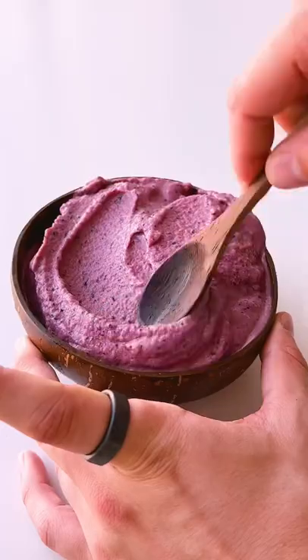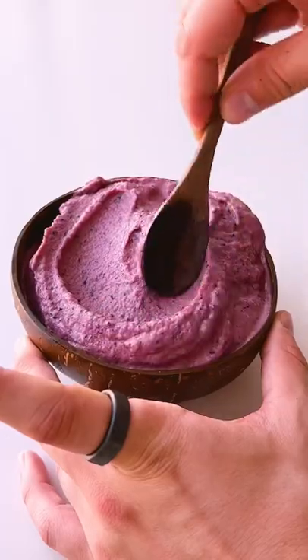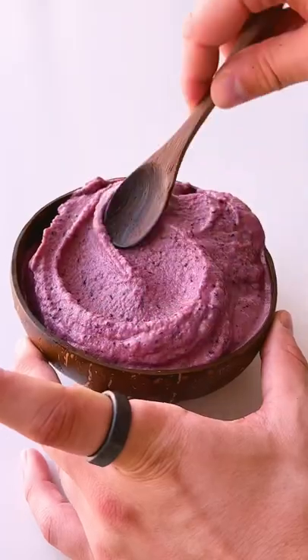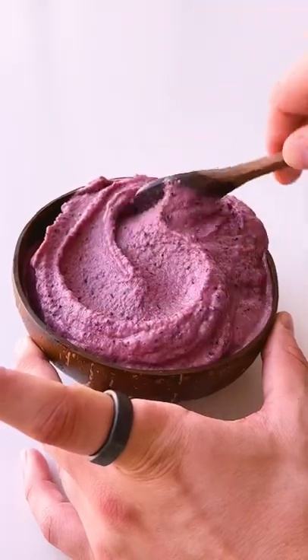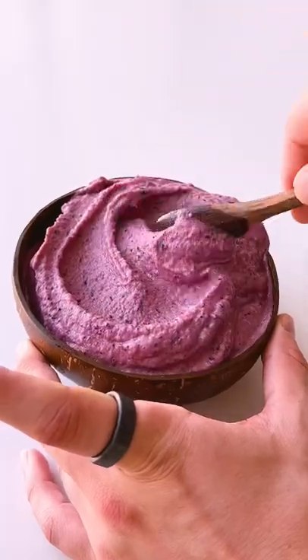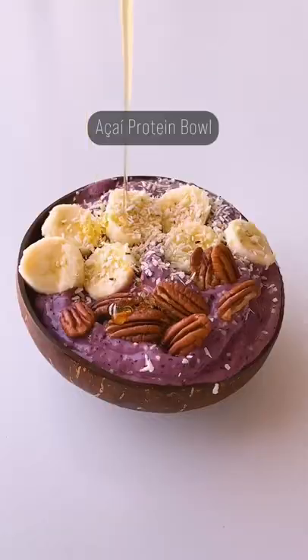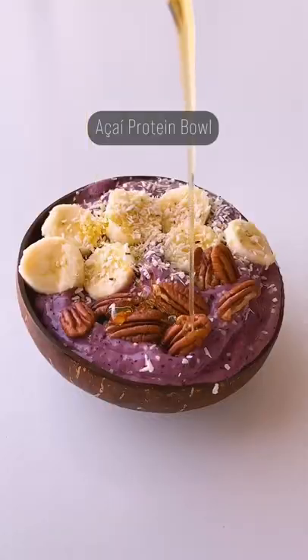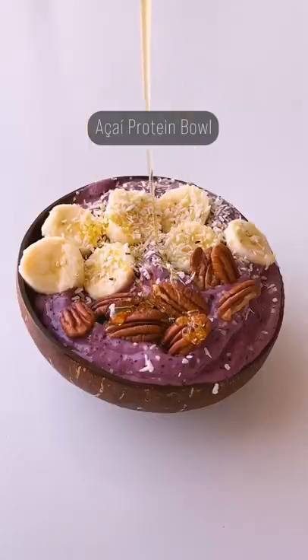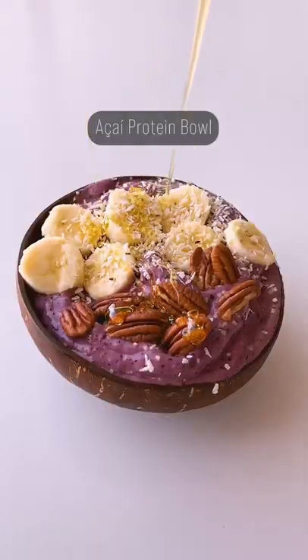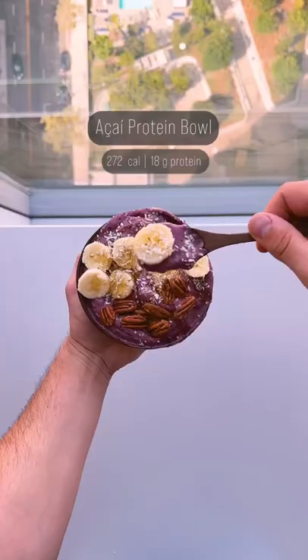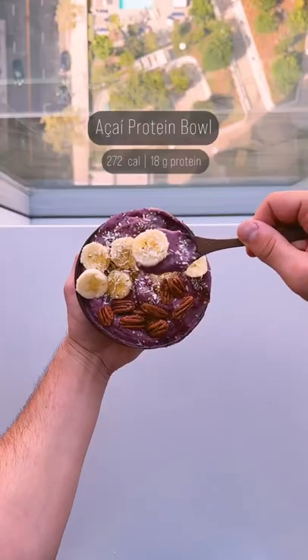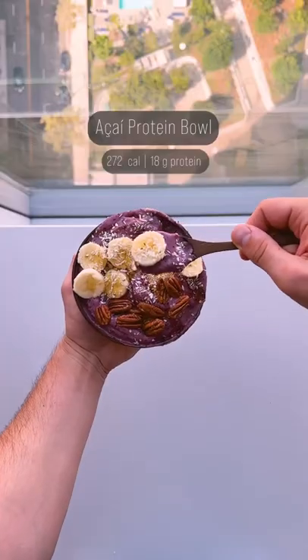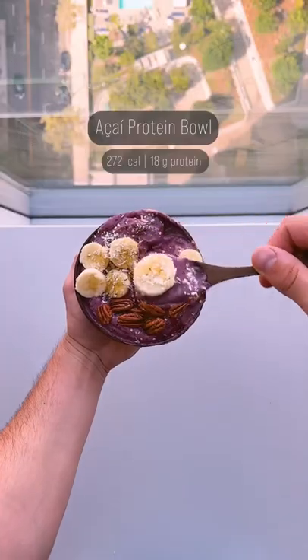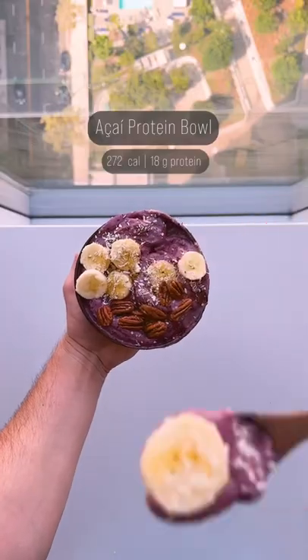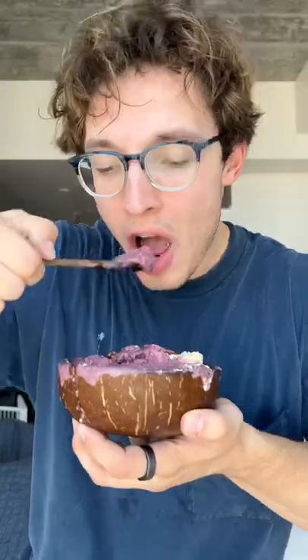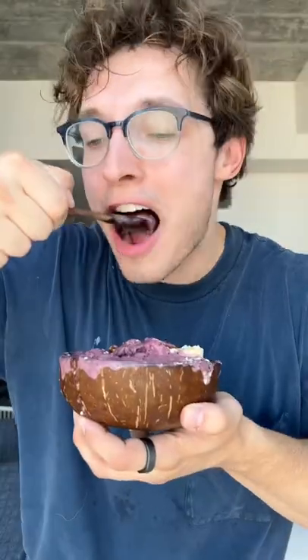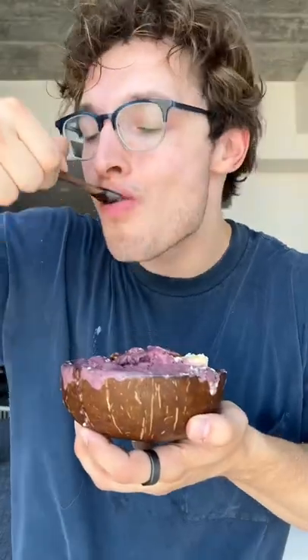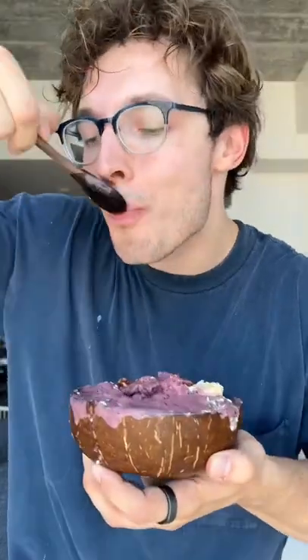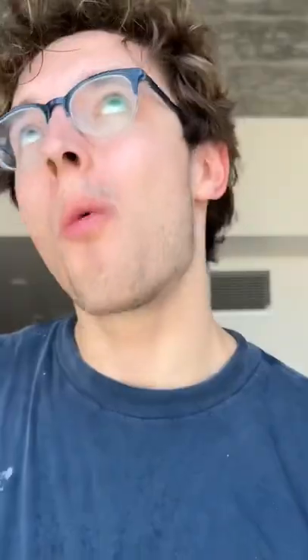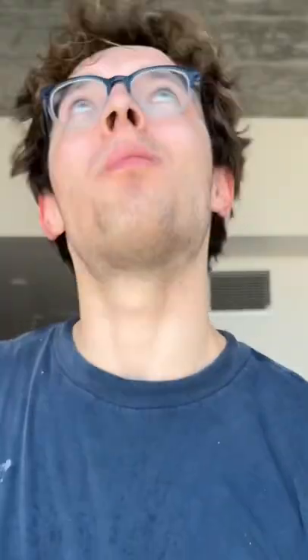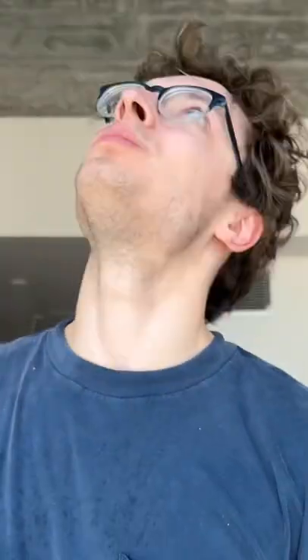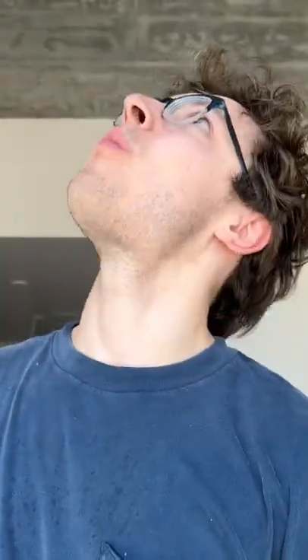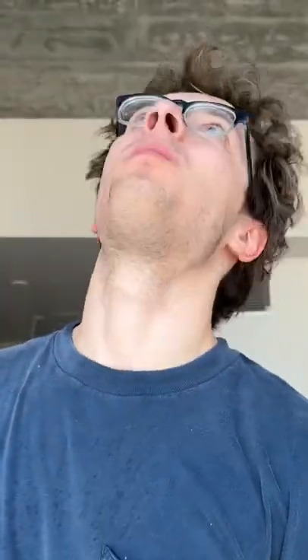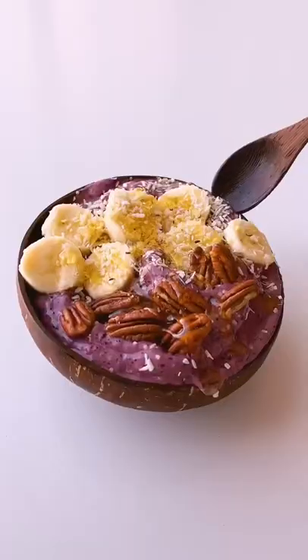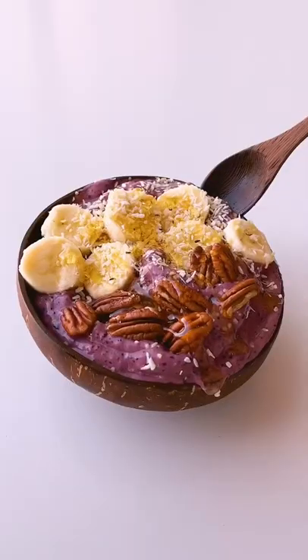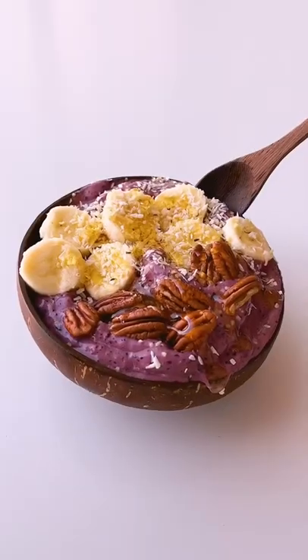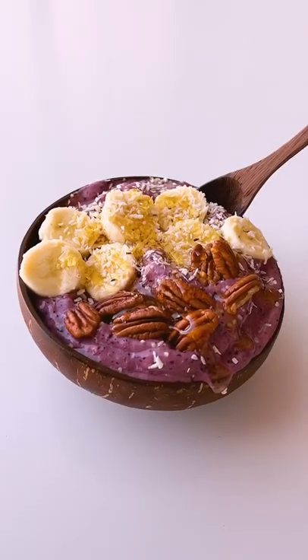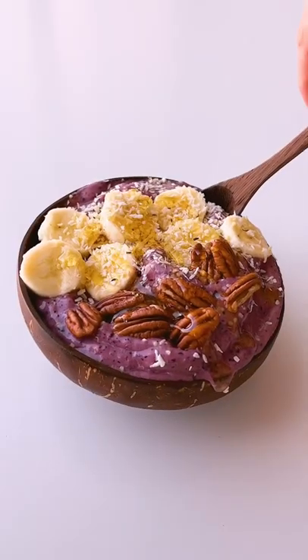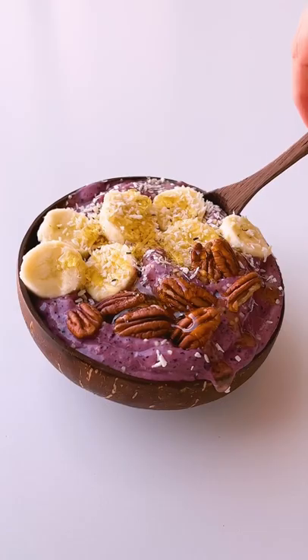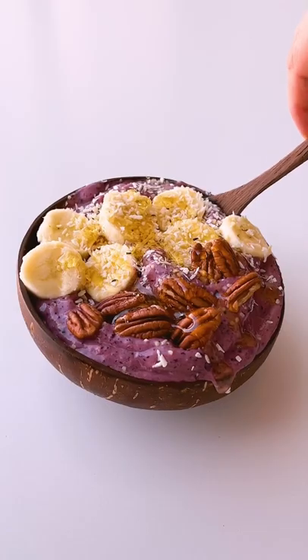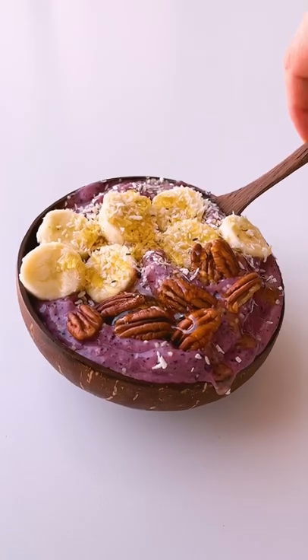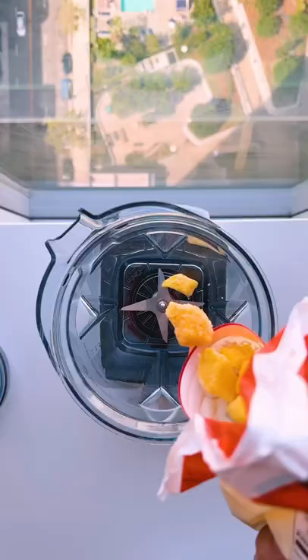There are 17 days until summer. Let's get shredded. This acai protein bowl hits like ice cream and is so easy to make.